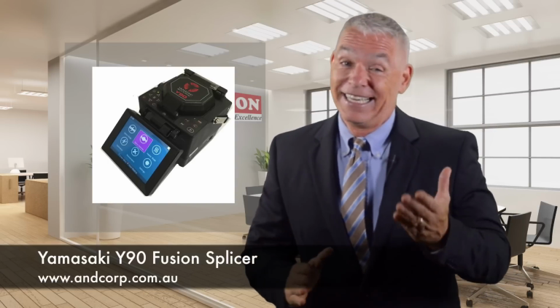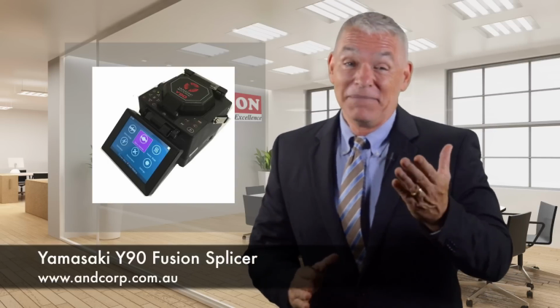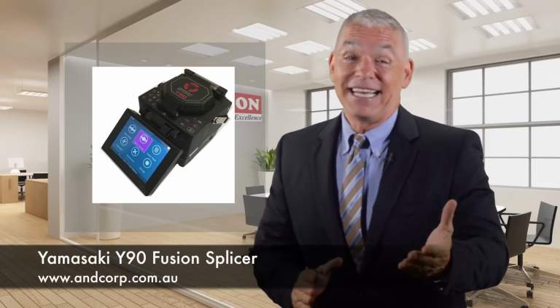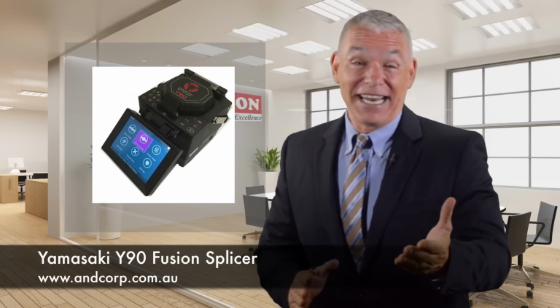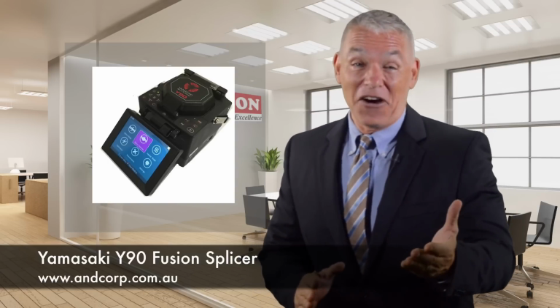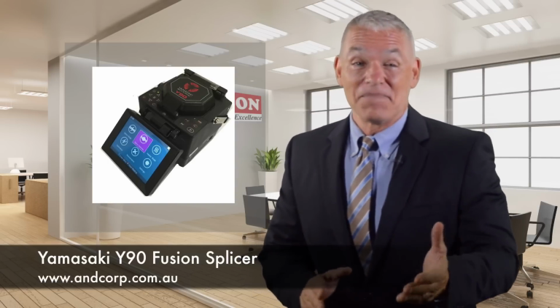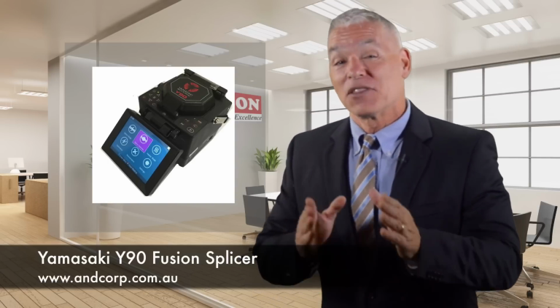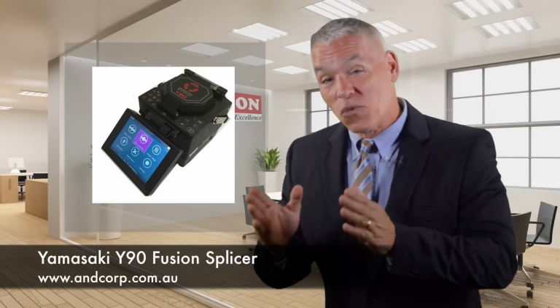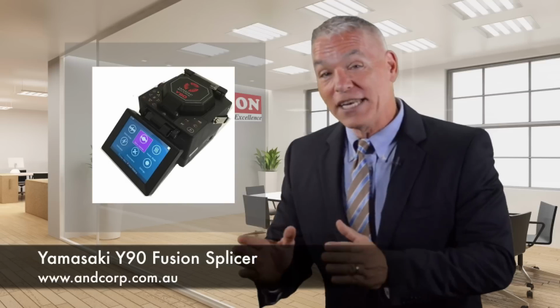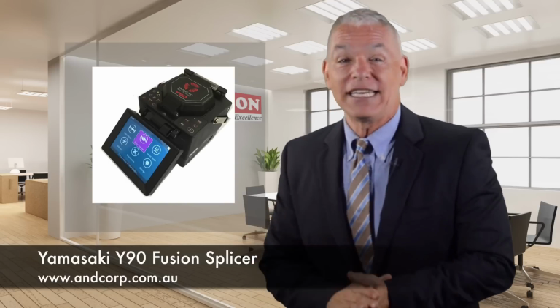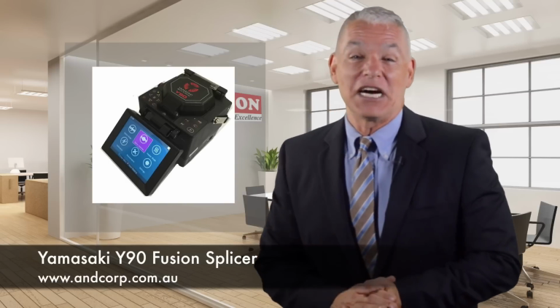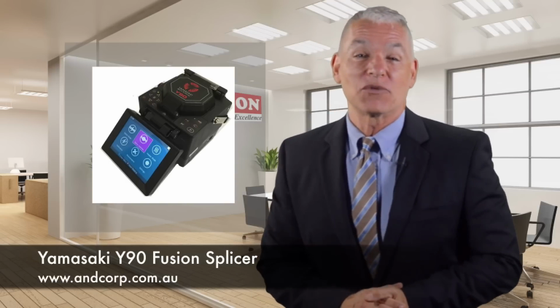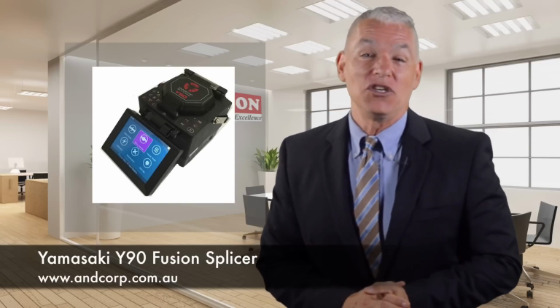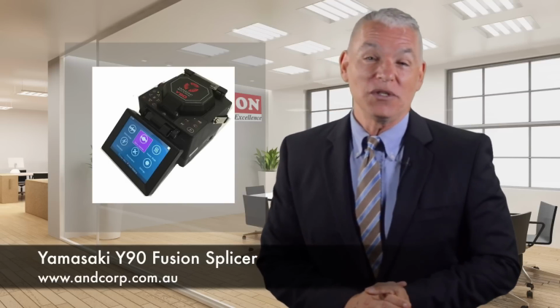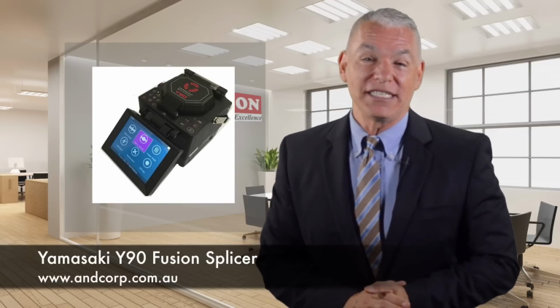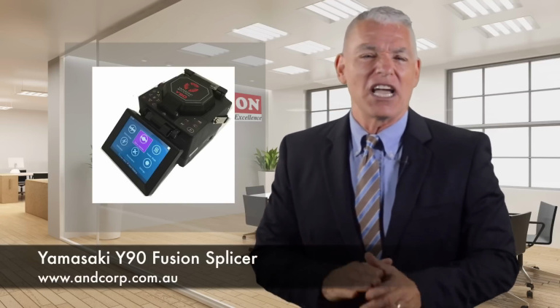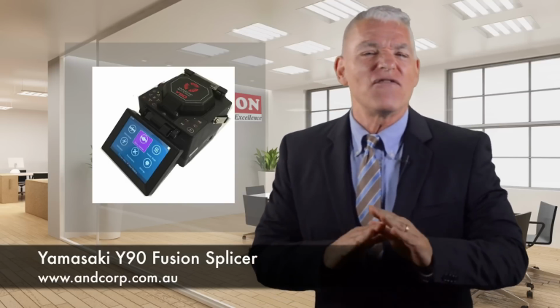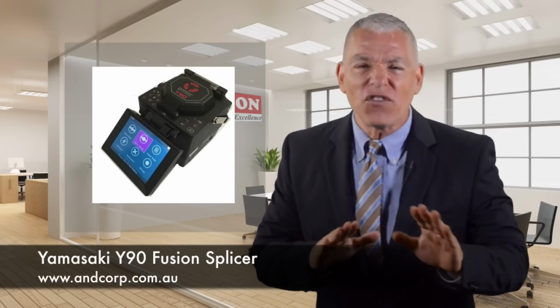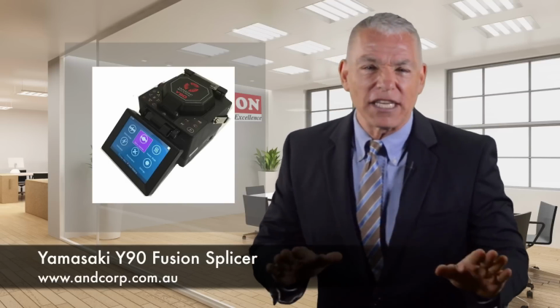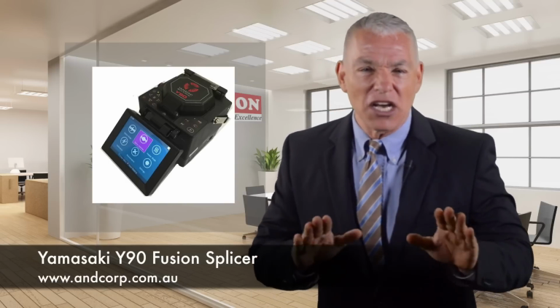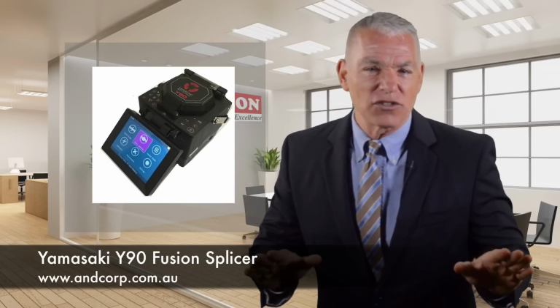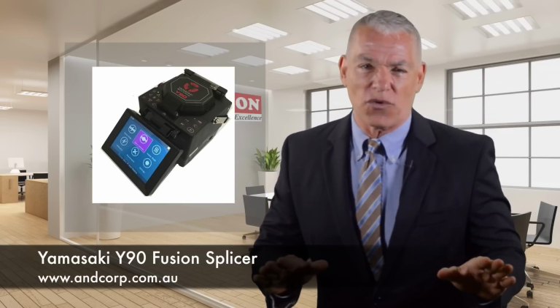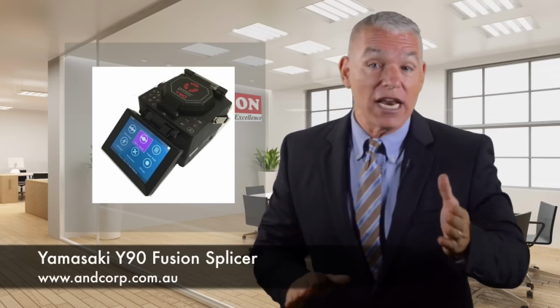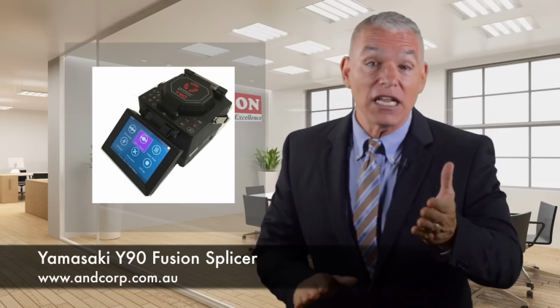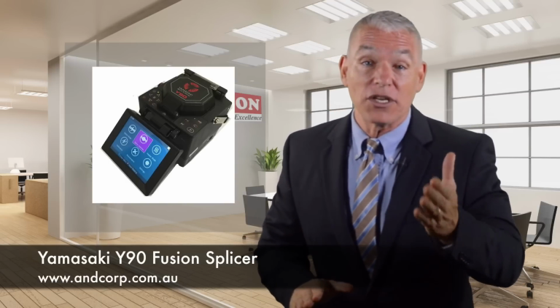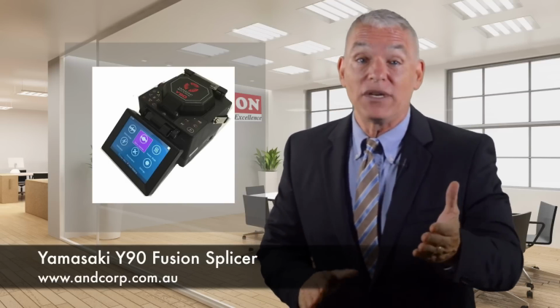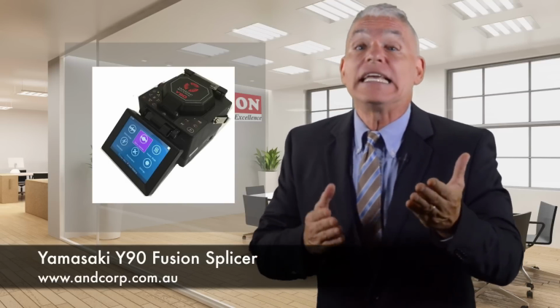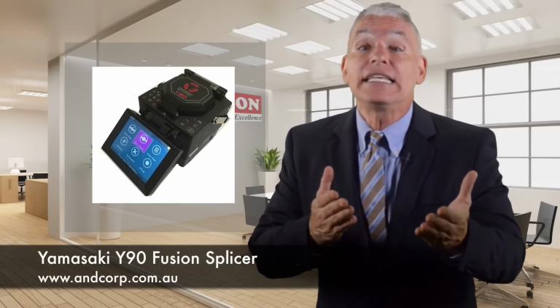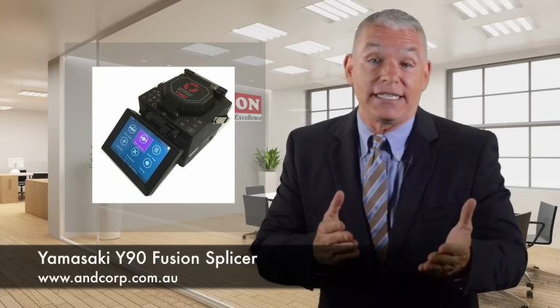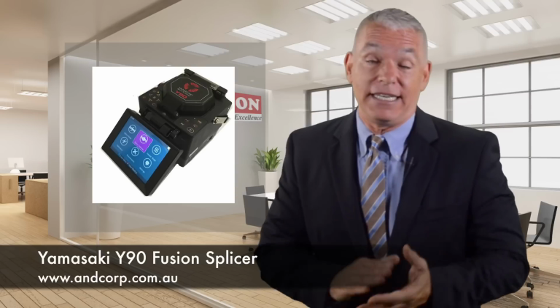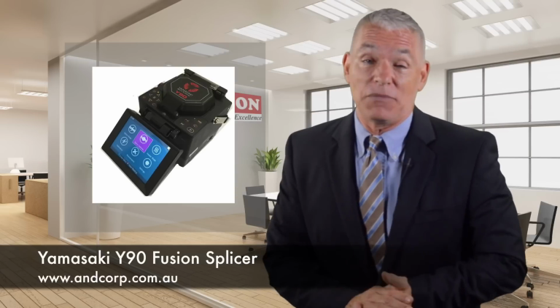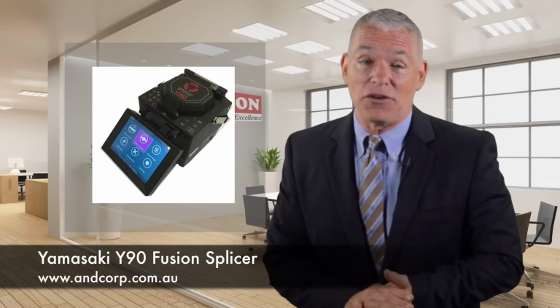But that's not all. The Y90 comes with a newly designed, fully color screen, allowing you to easily see its menu.